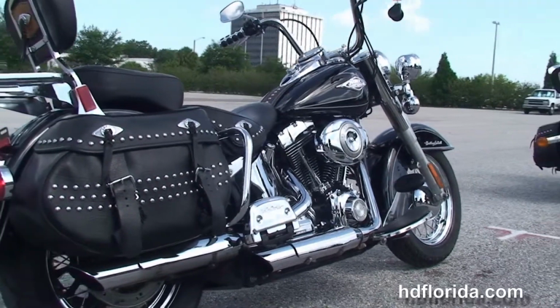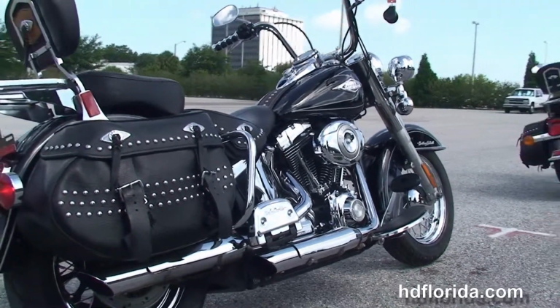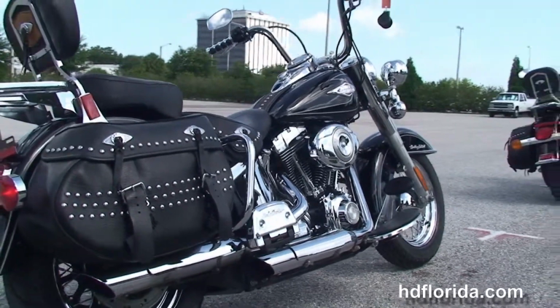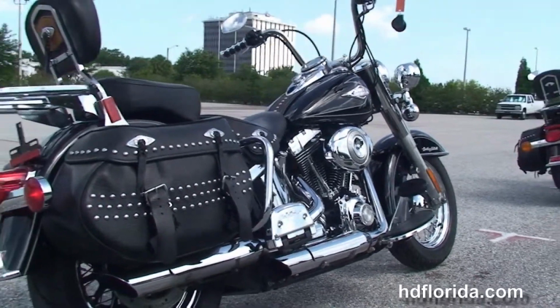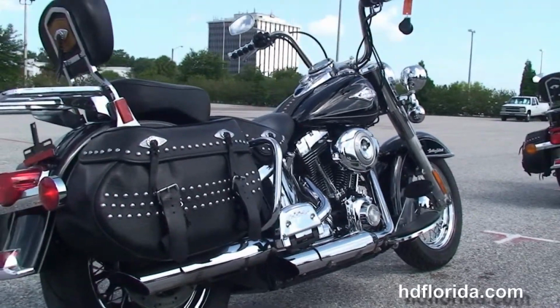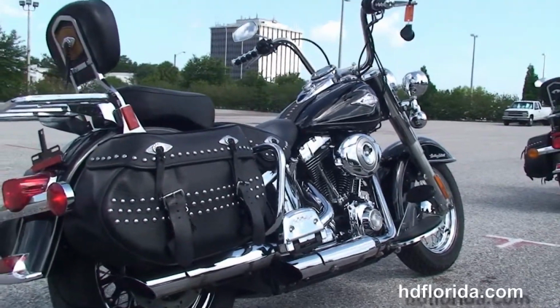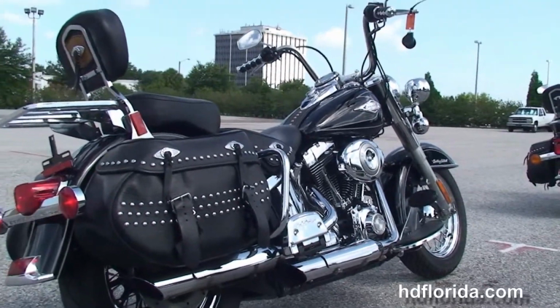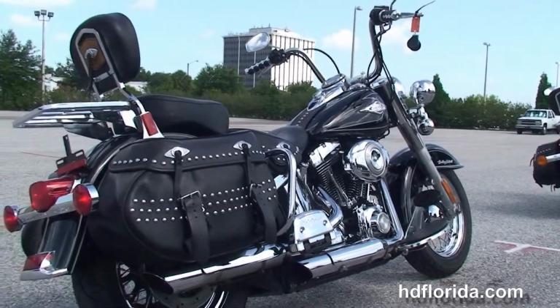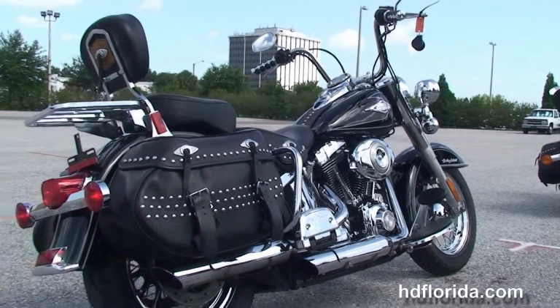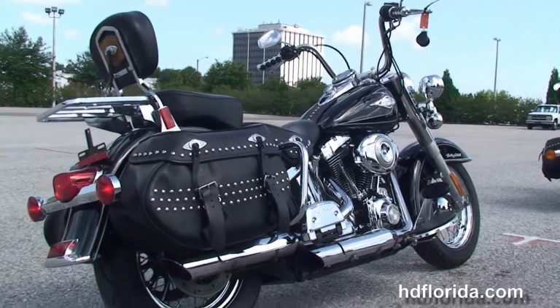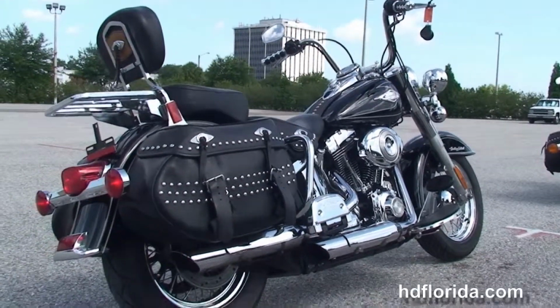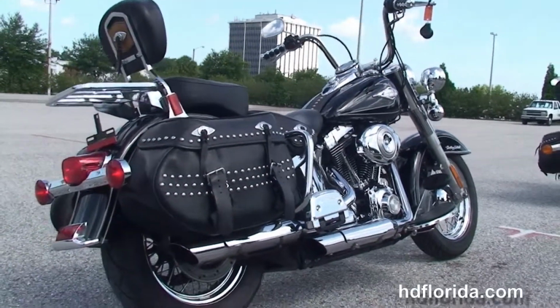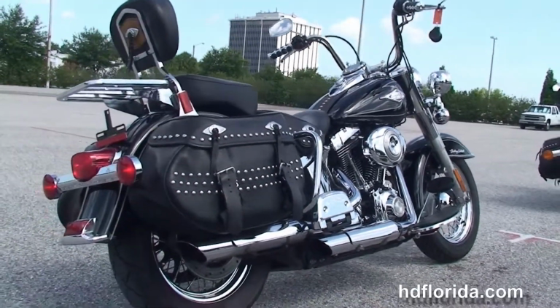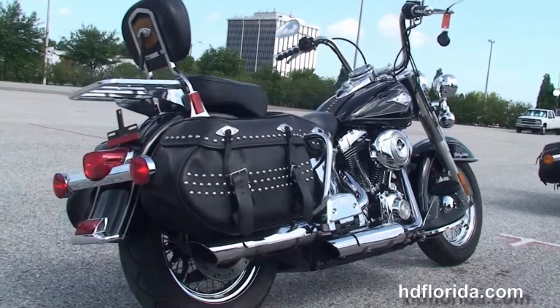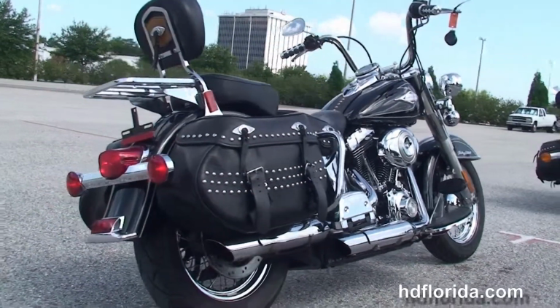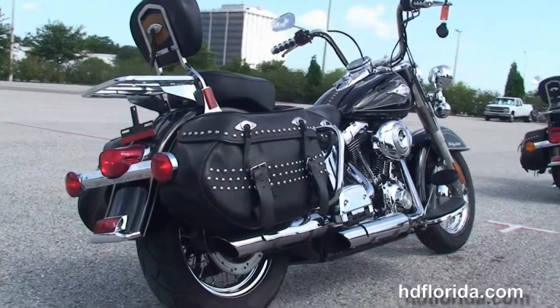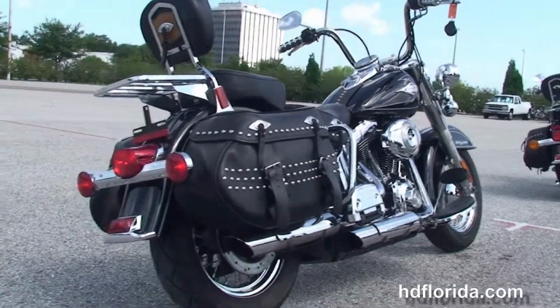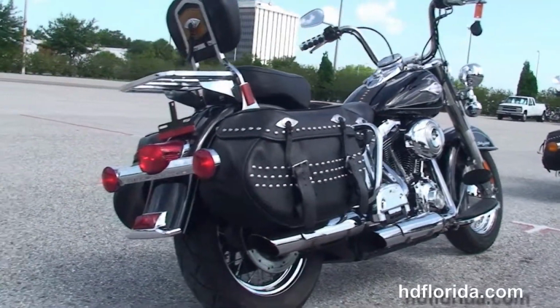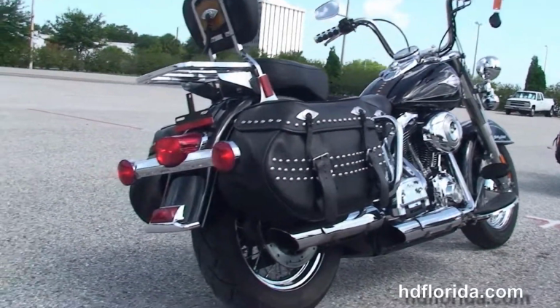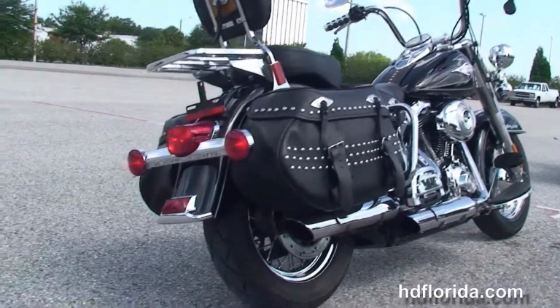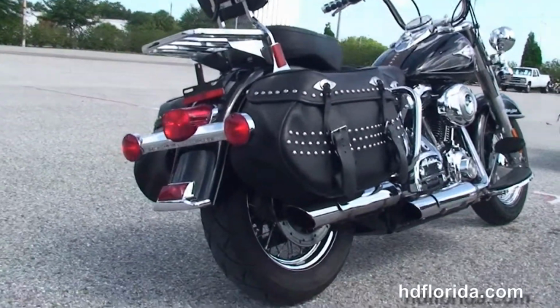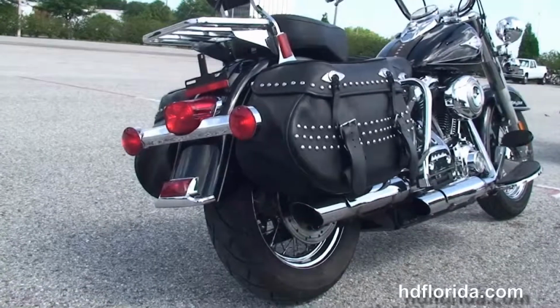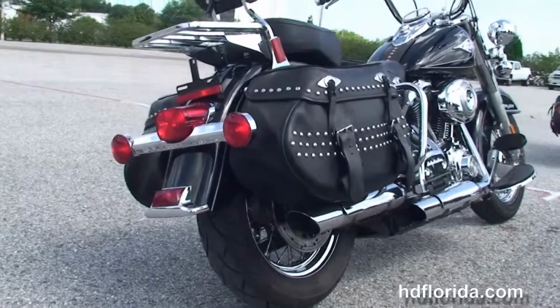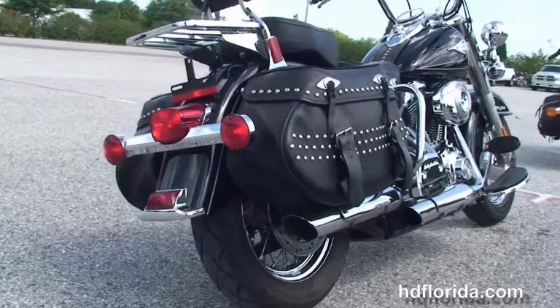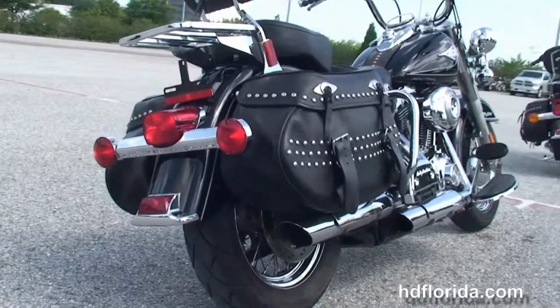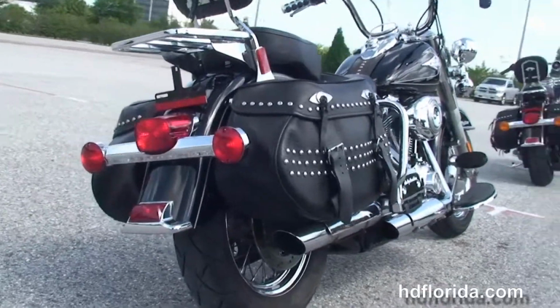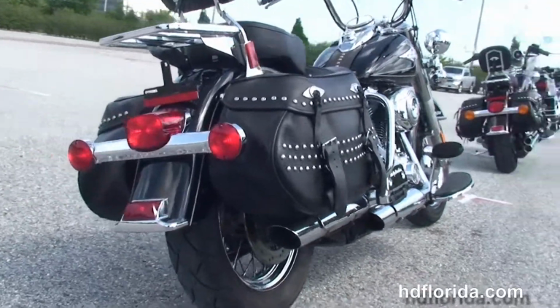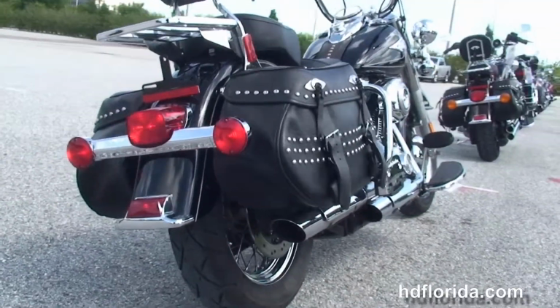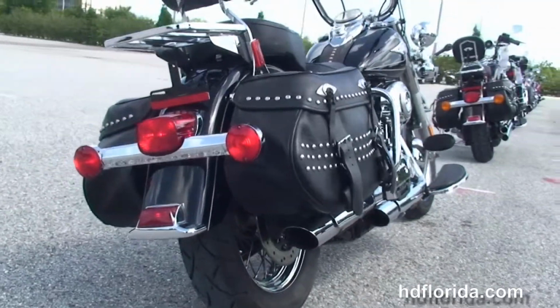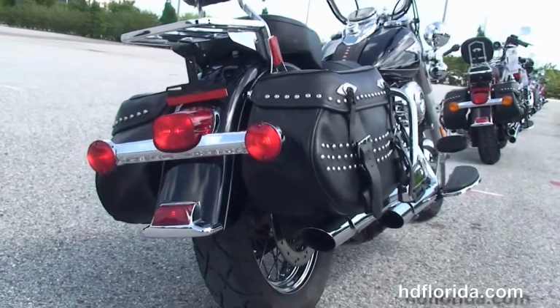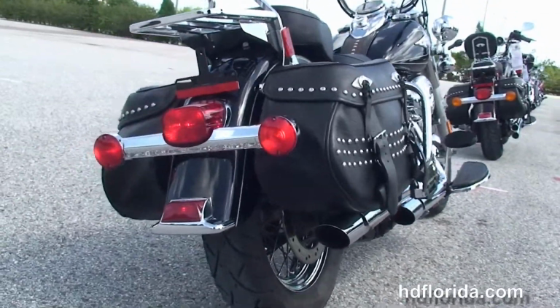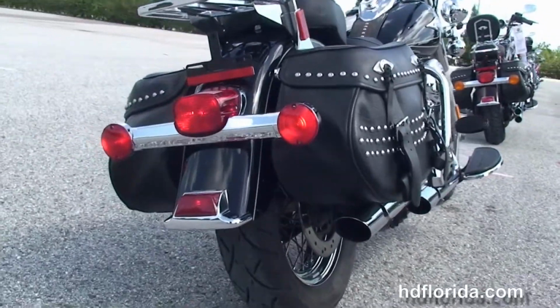The chrome oil tank and lines, stage 1 fuel mapping, and the upgraded chrome slip-on mufflers.